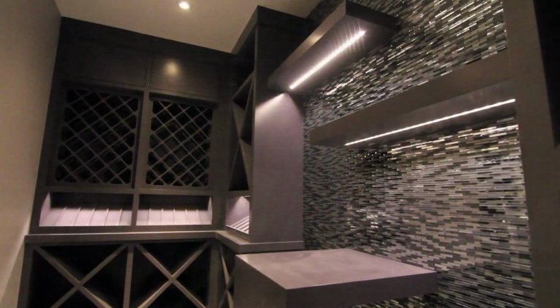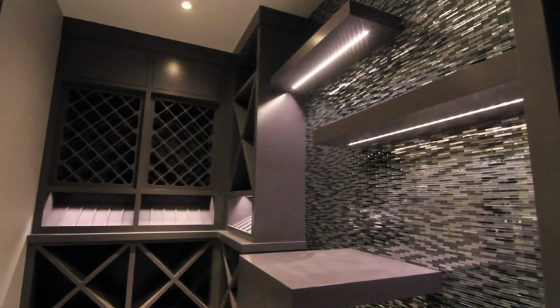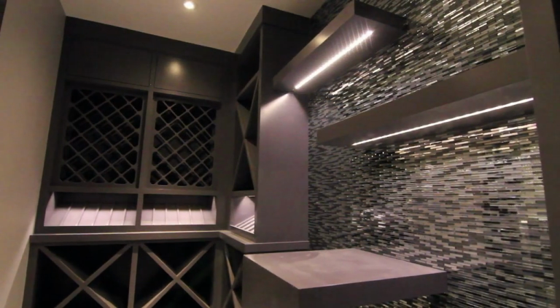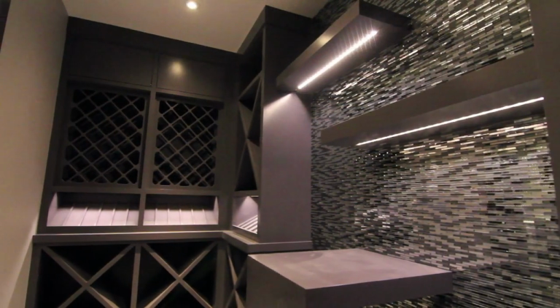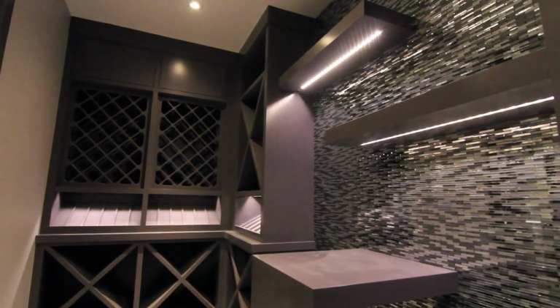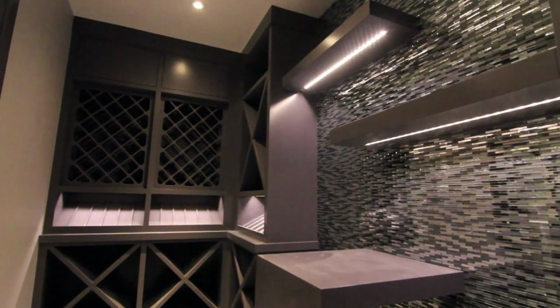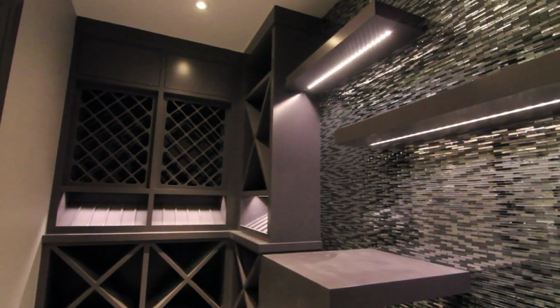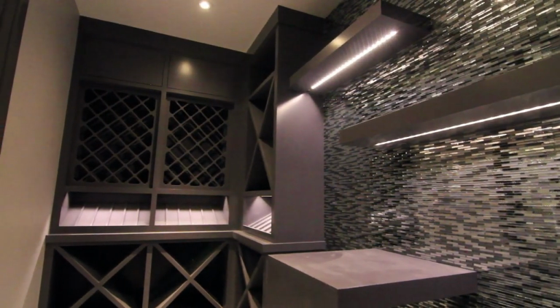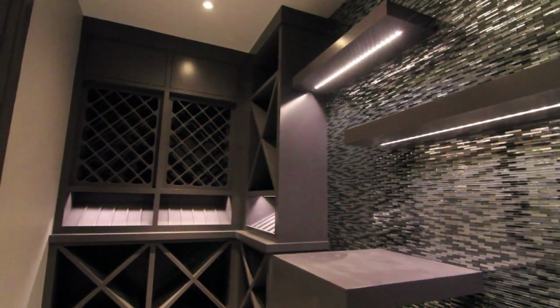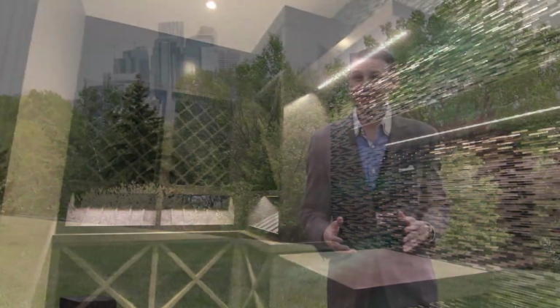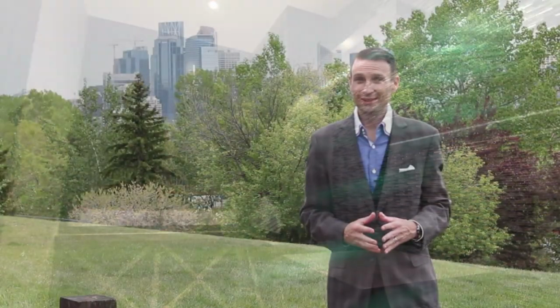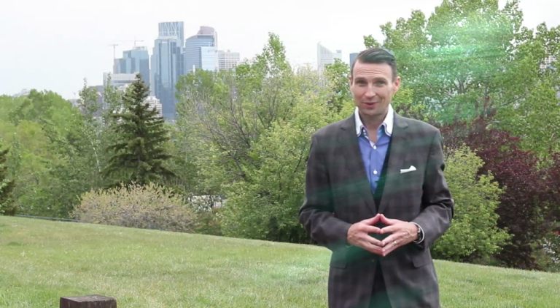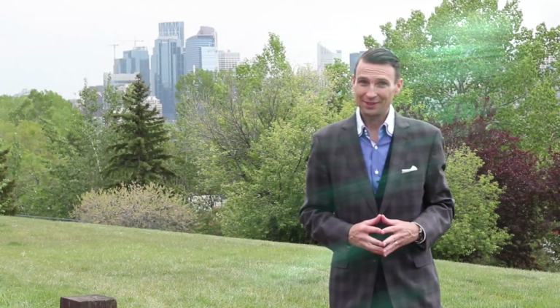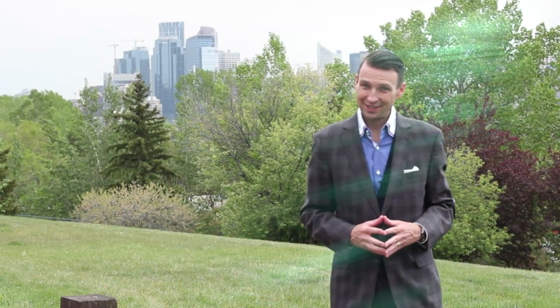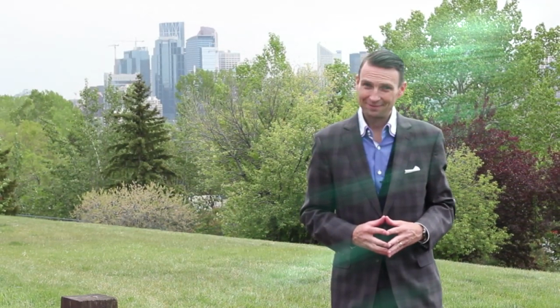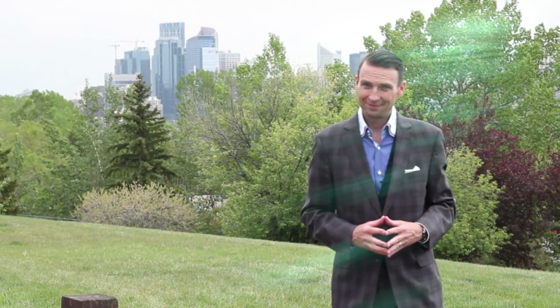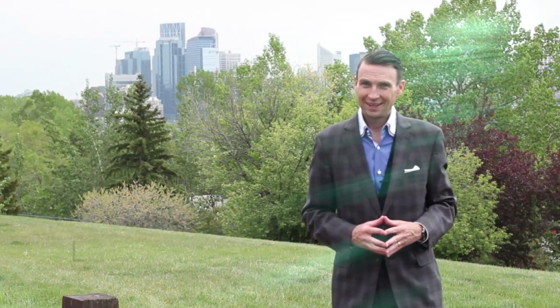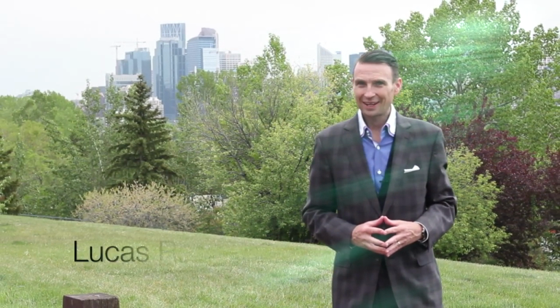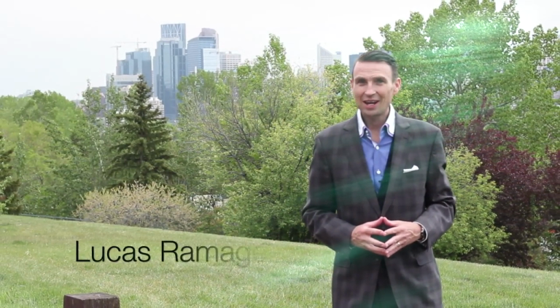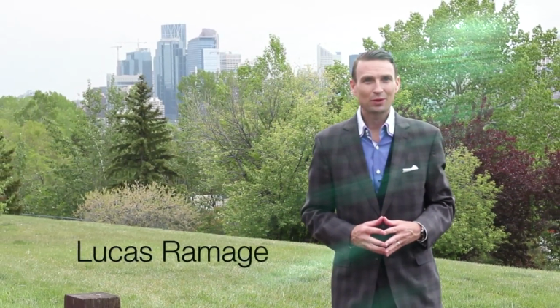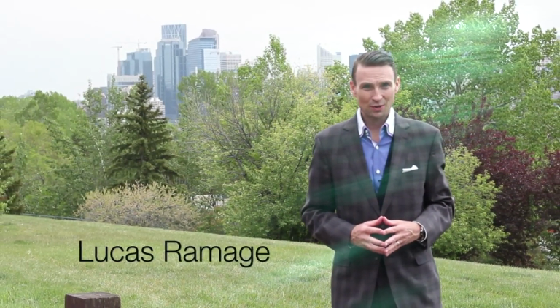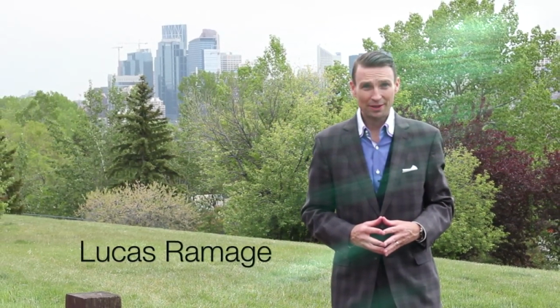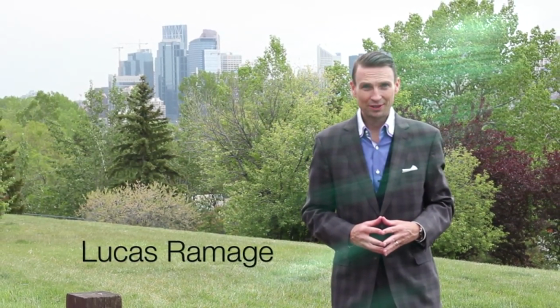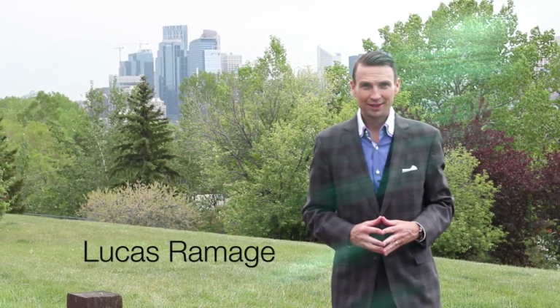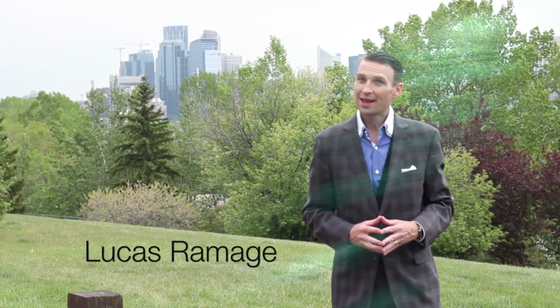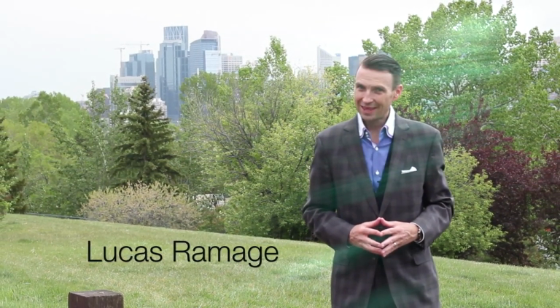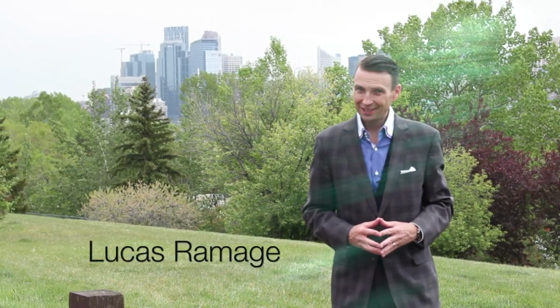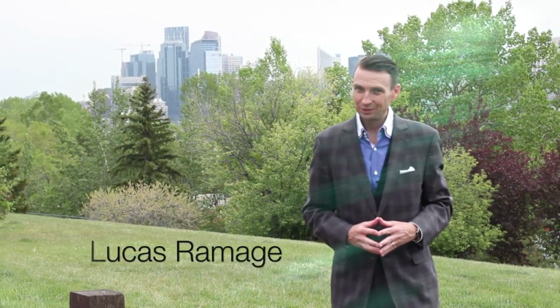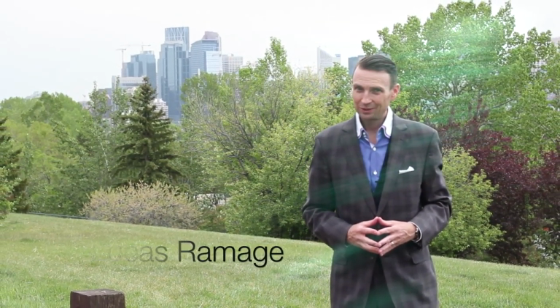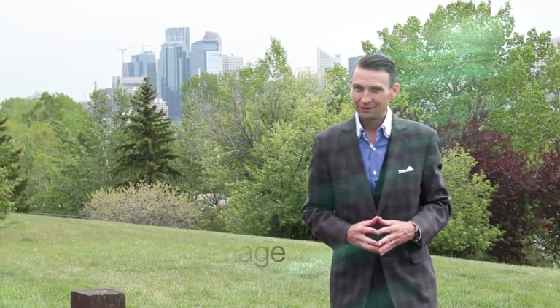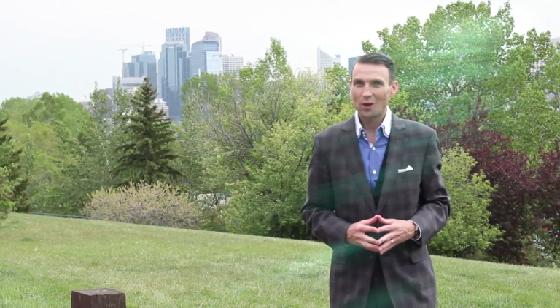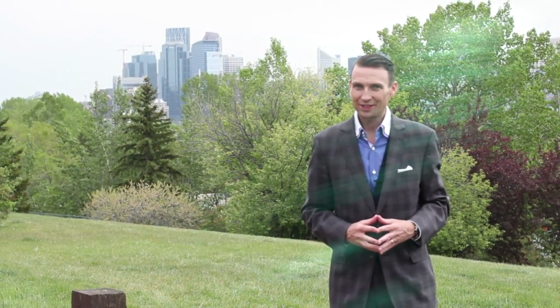For complete details on this home, please contact the Ramage team. Again, I'm Lucas Ramage. Thank you for watching.